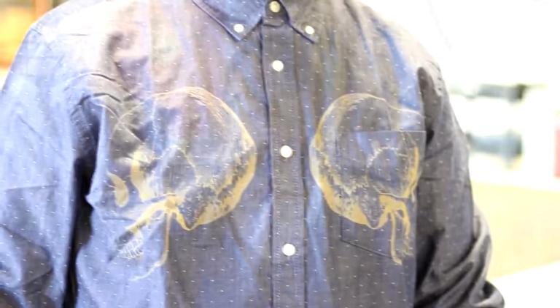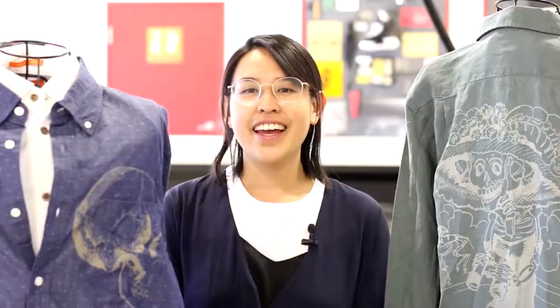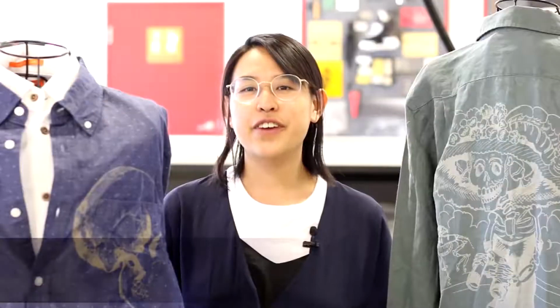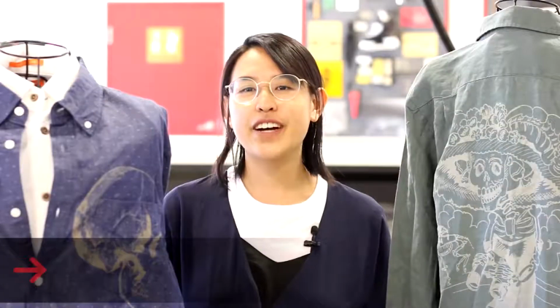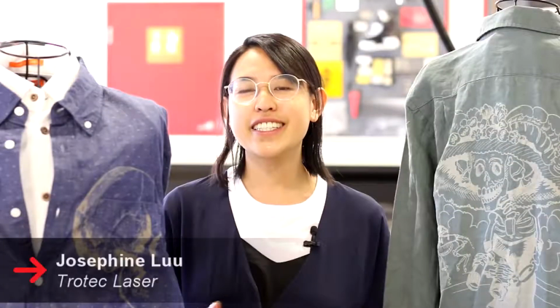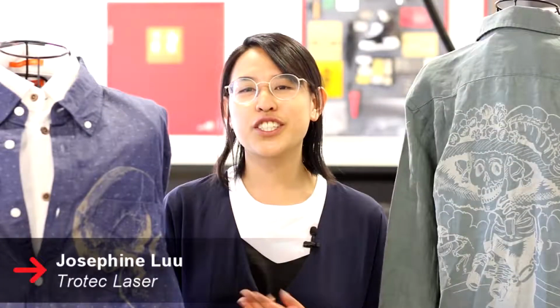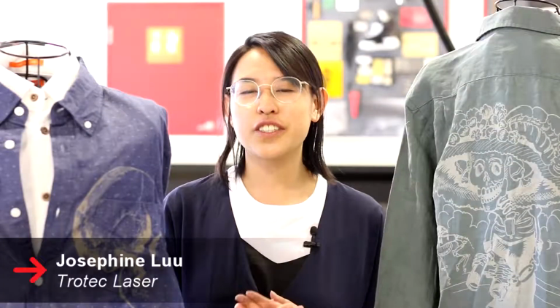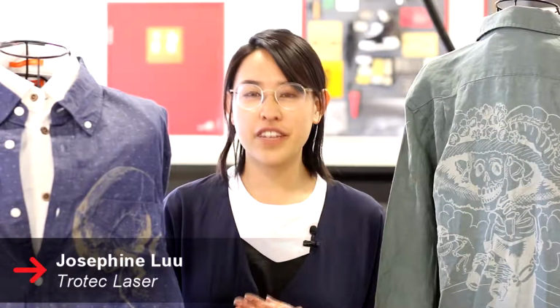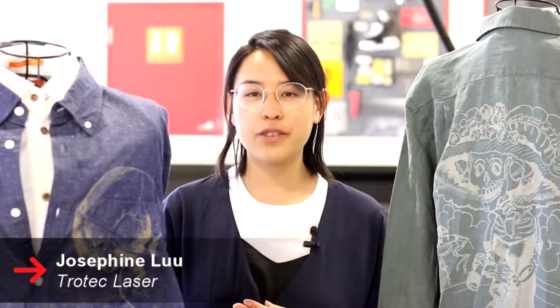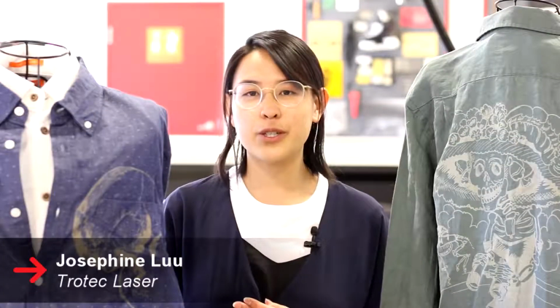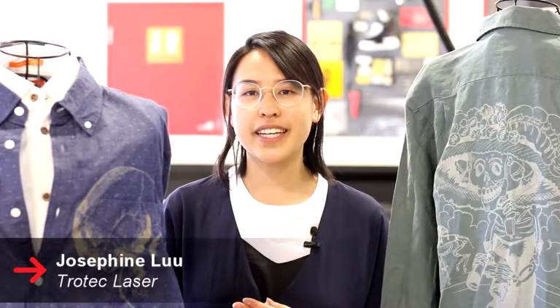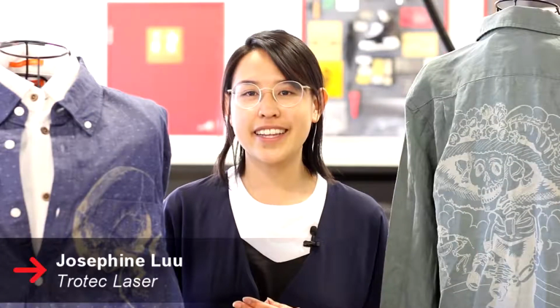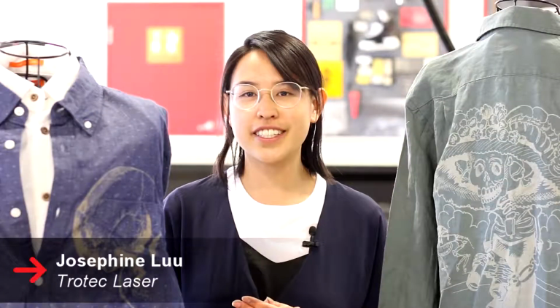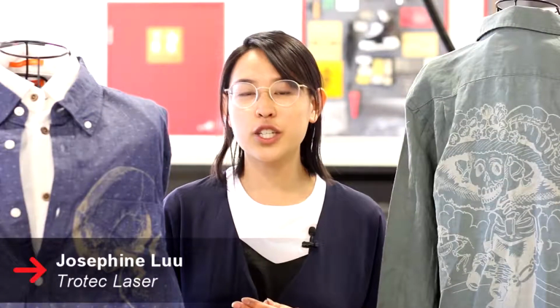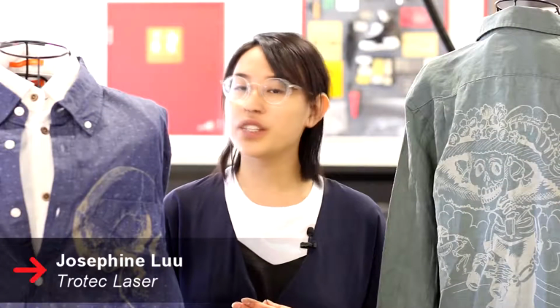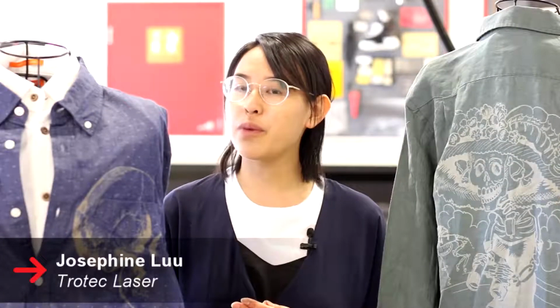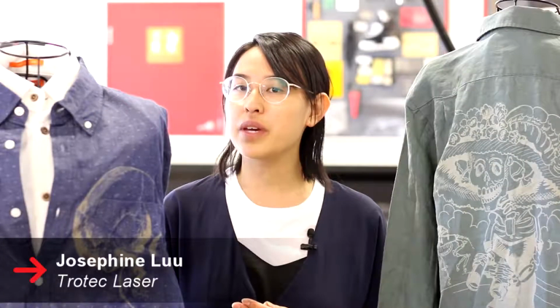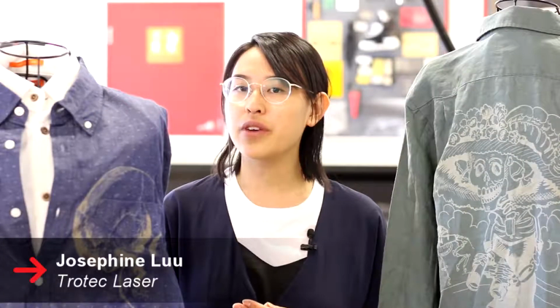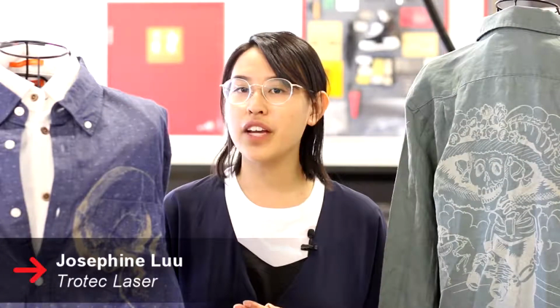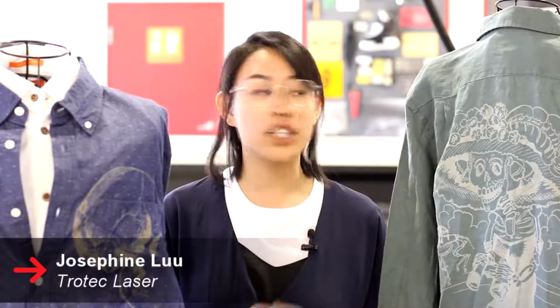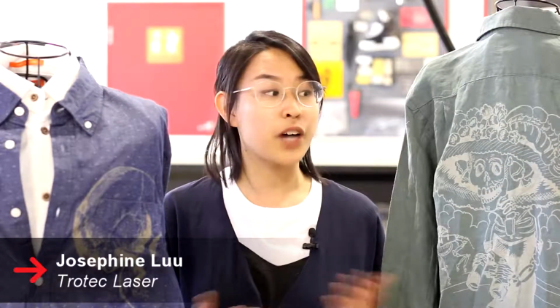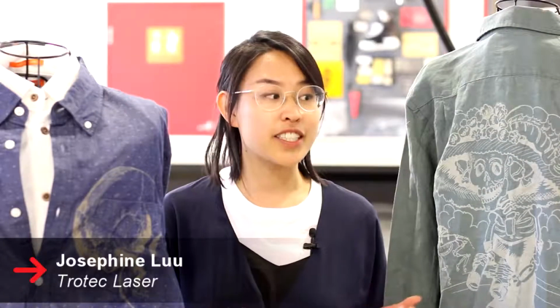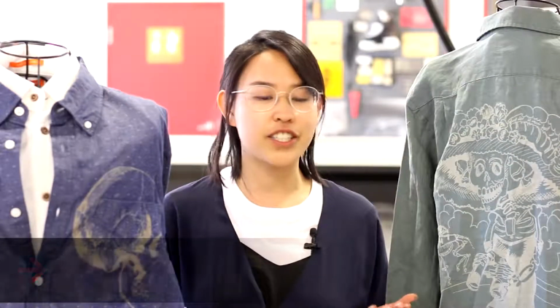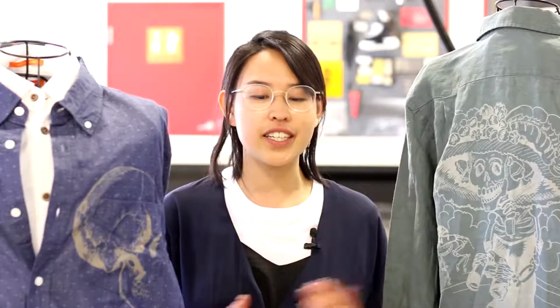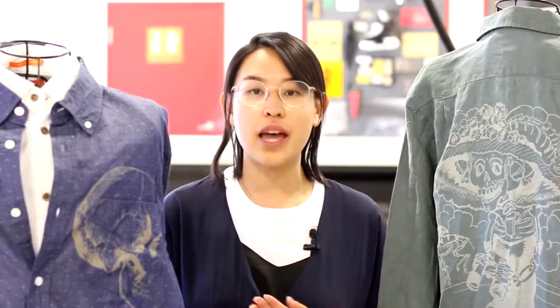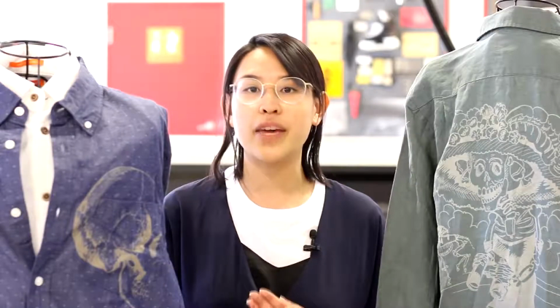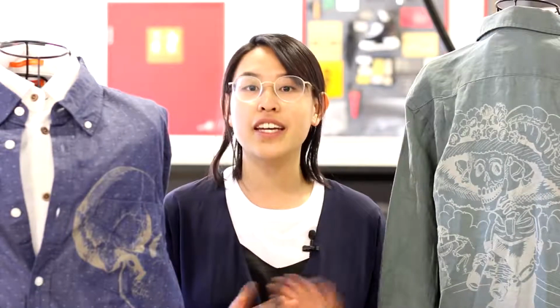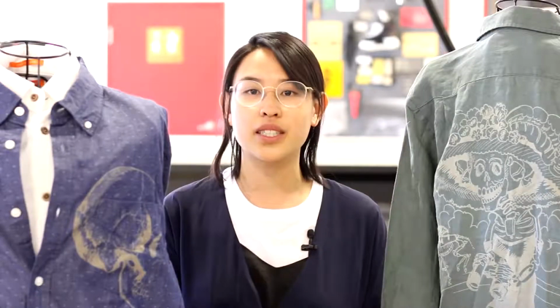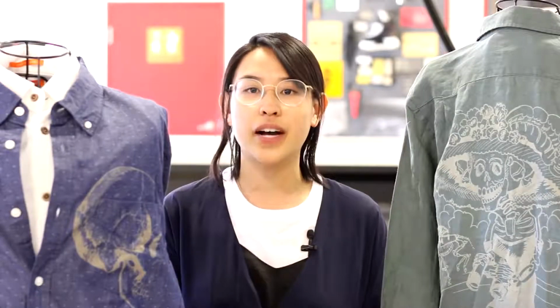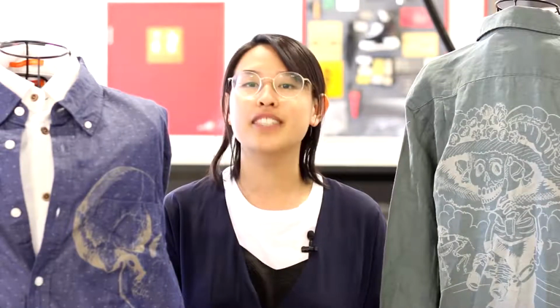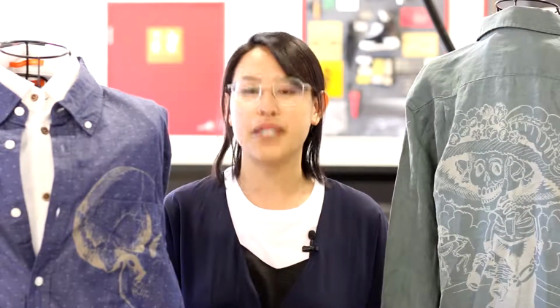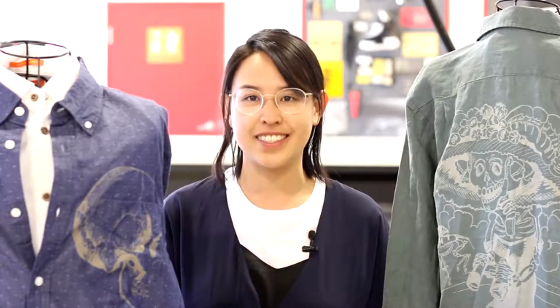Hey everyone, this is Josephine from Trilltec Laser. Today we will be engraving on some cotton shirts and making customized buttons.